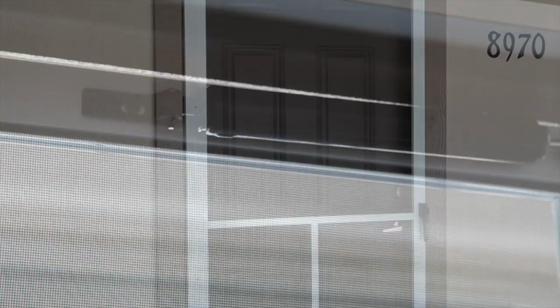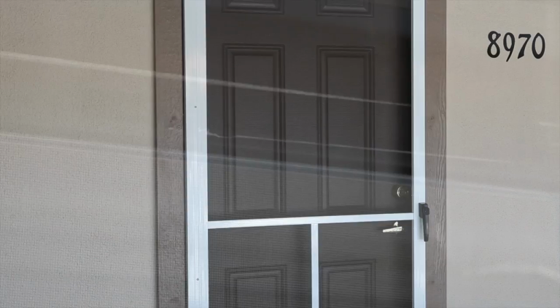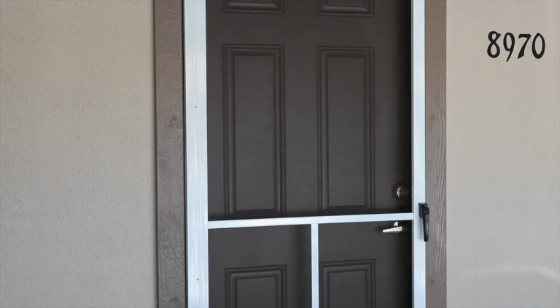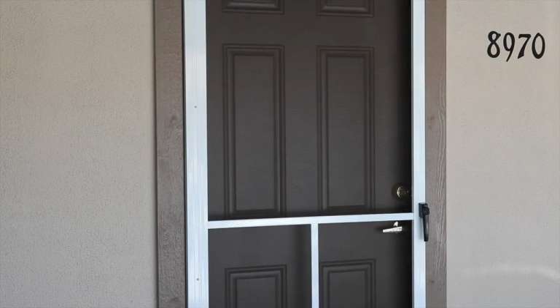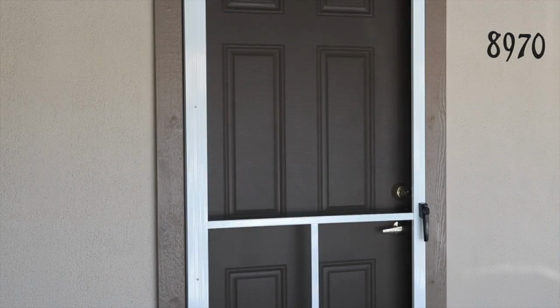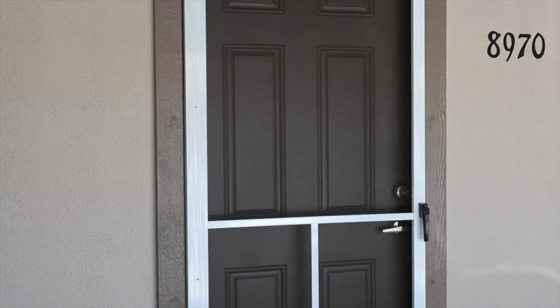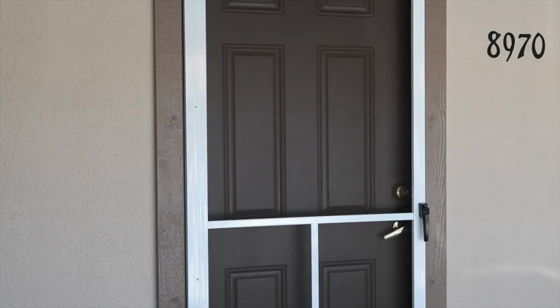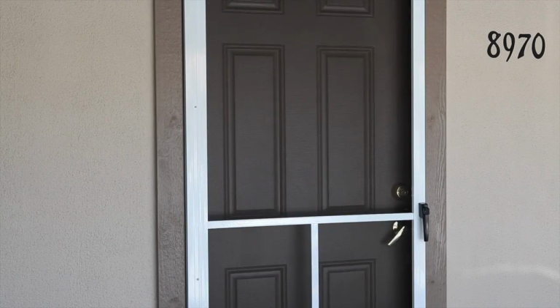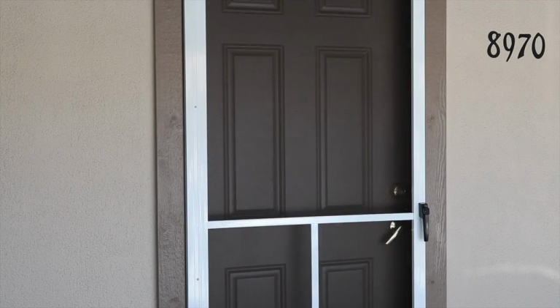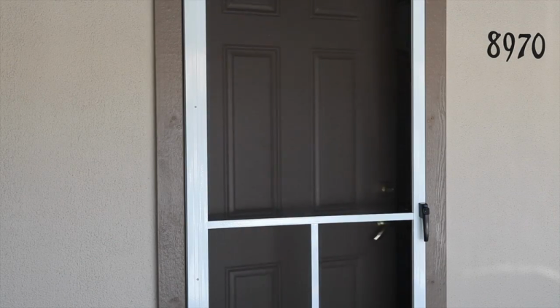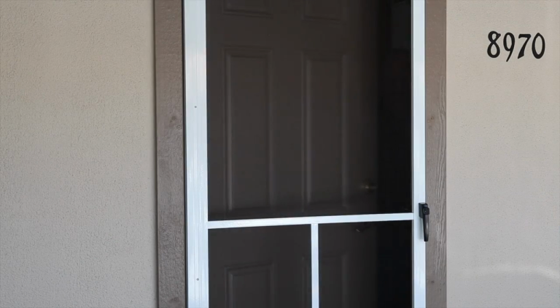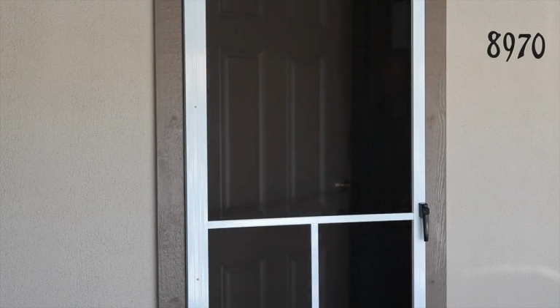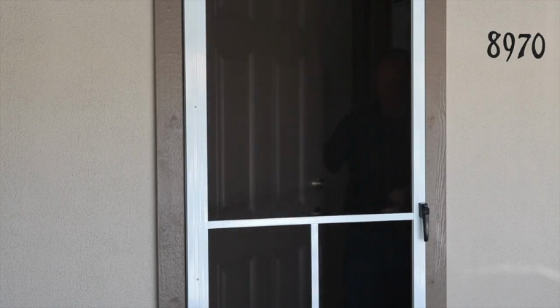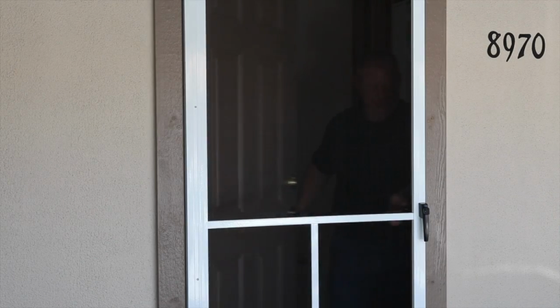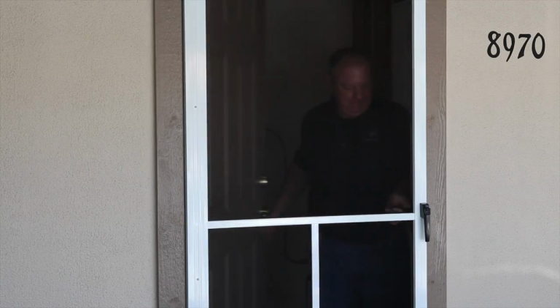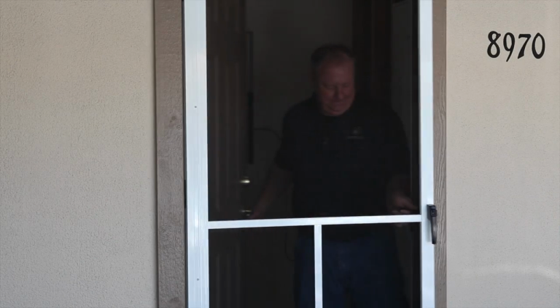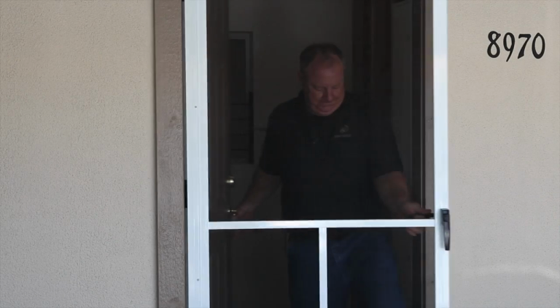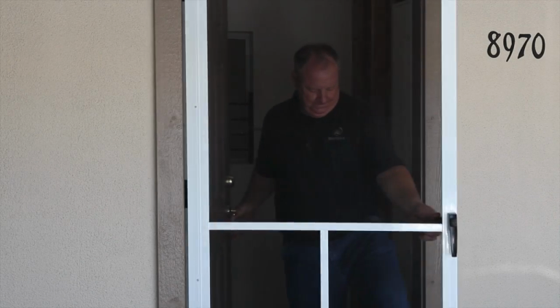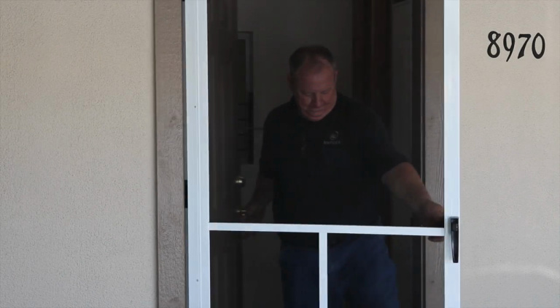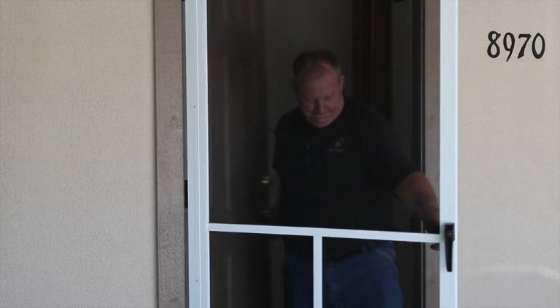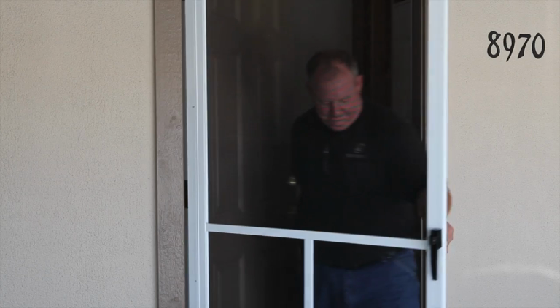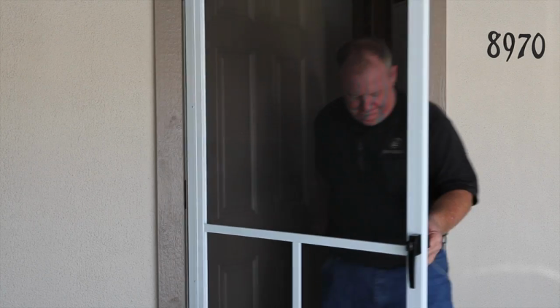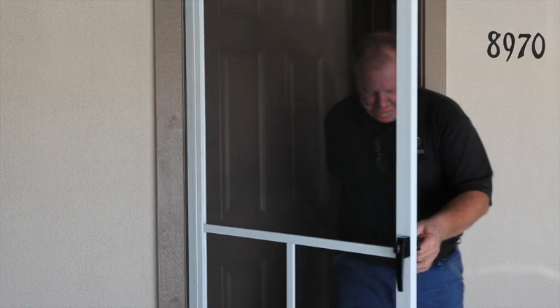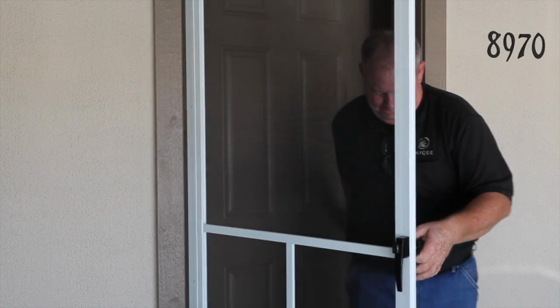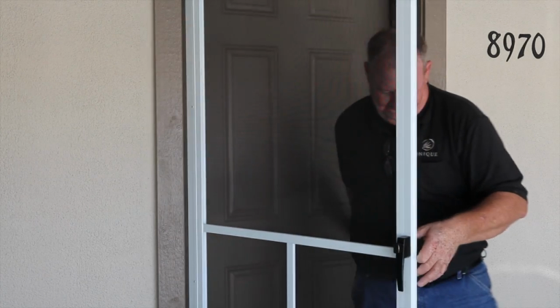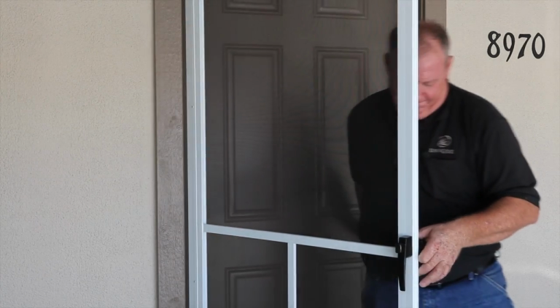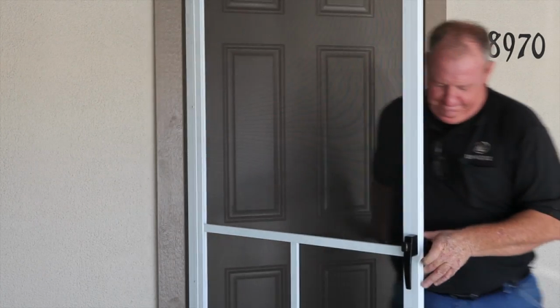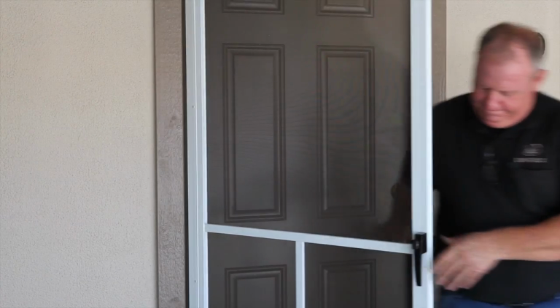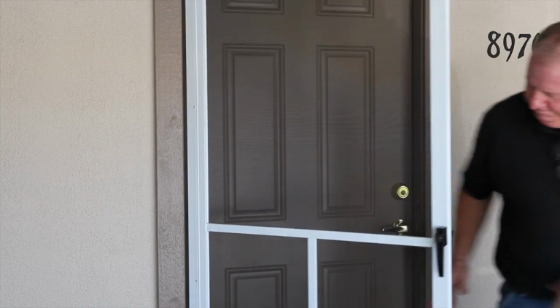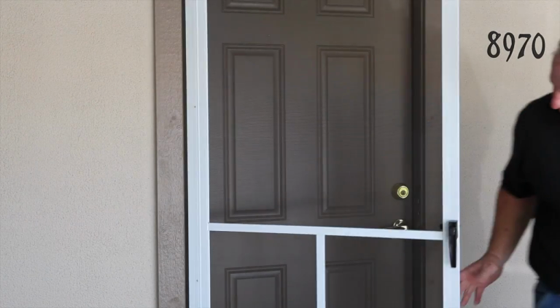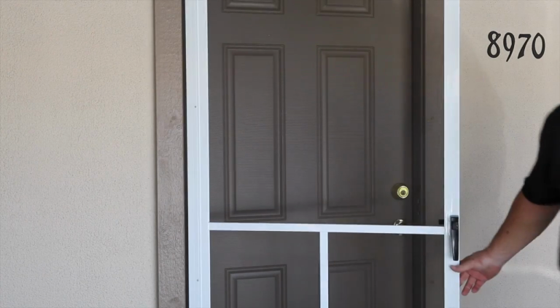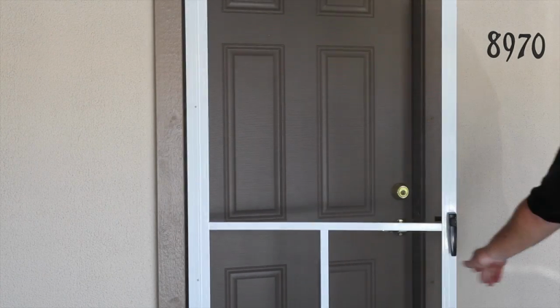And that's all there is to installing your own metal hinge screen door with hinge expander by Unique Home Designs.